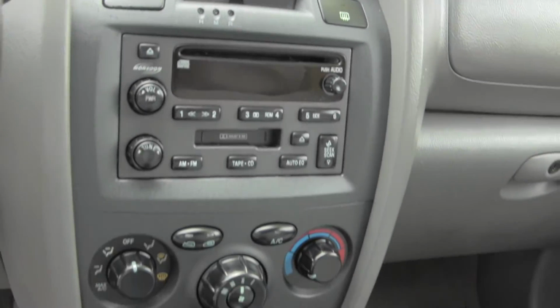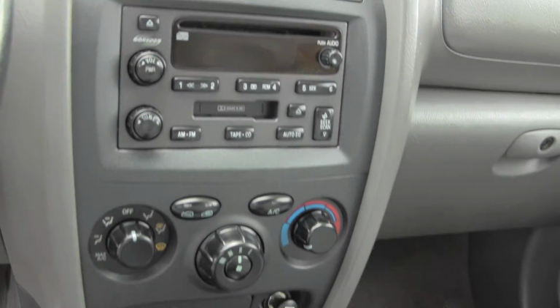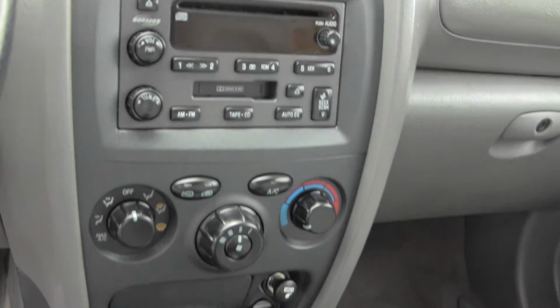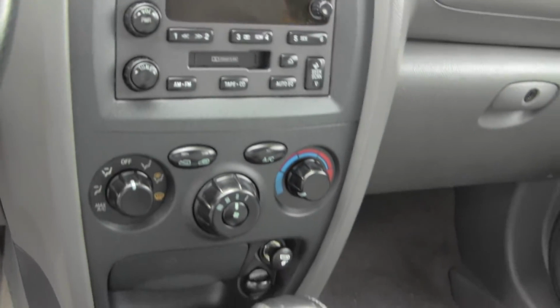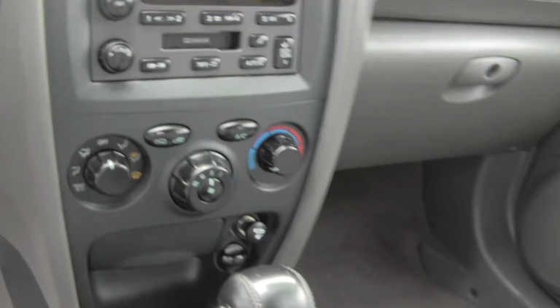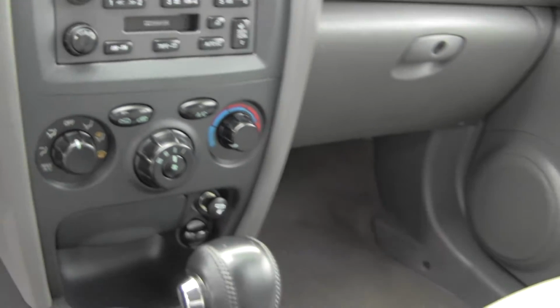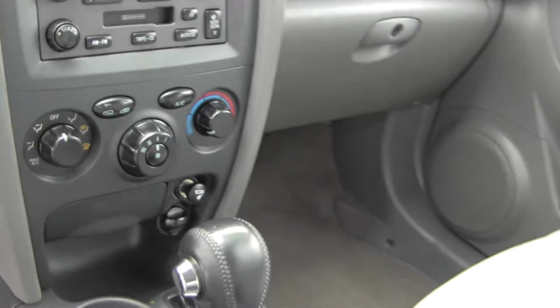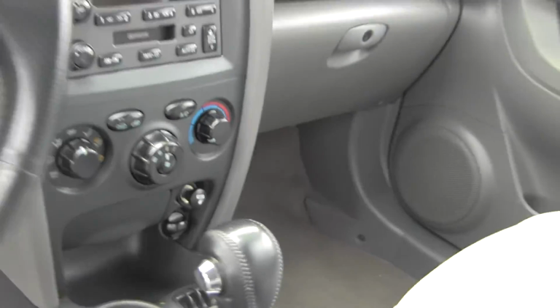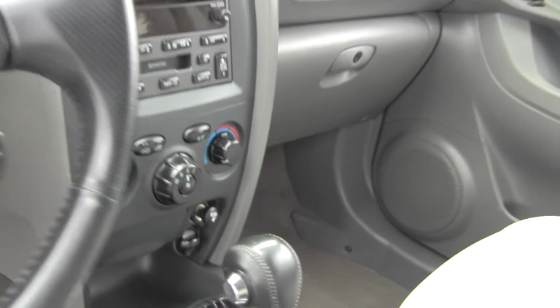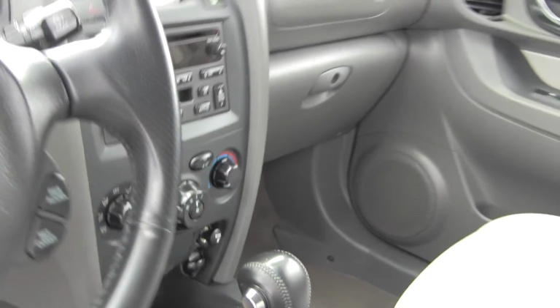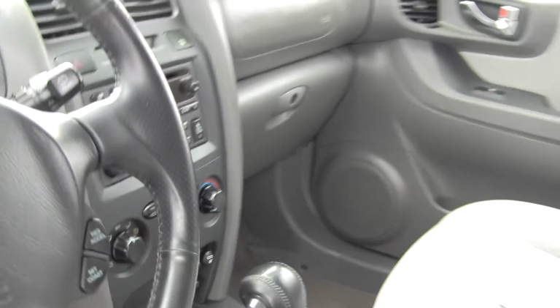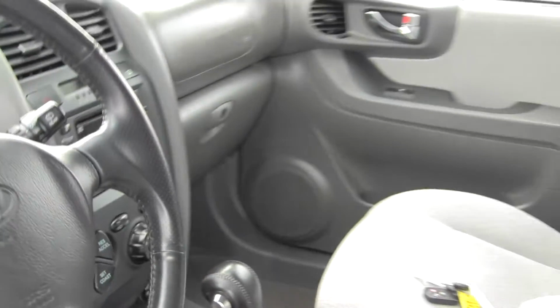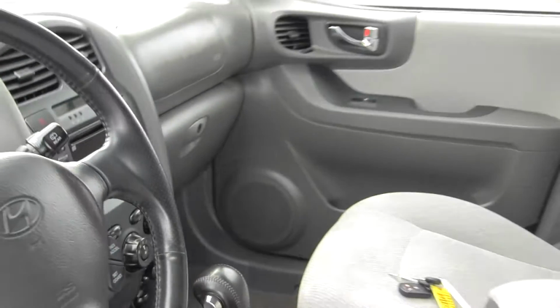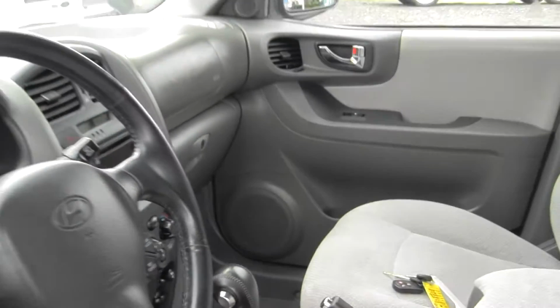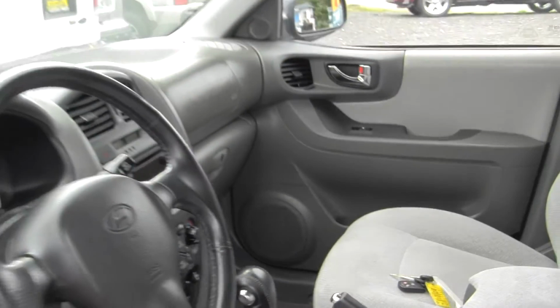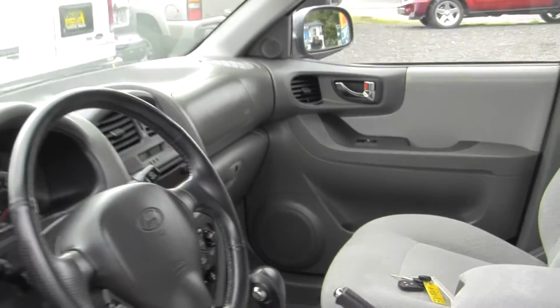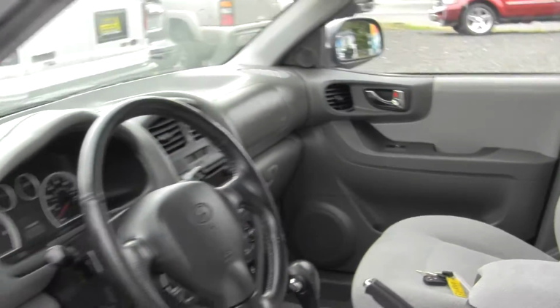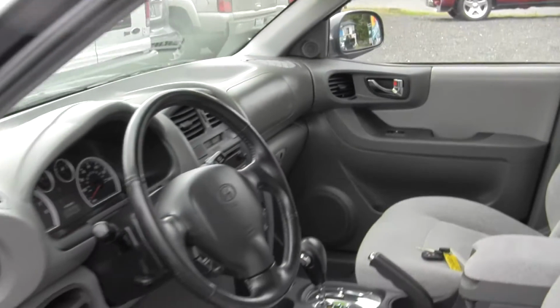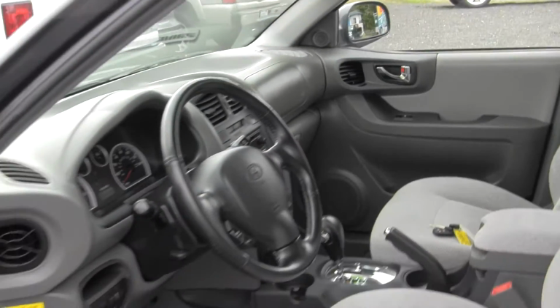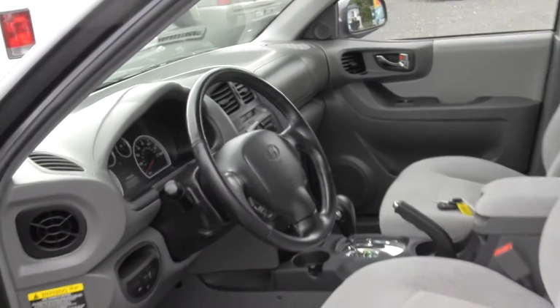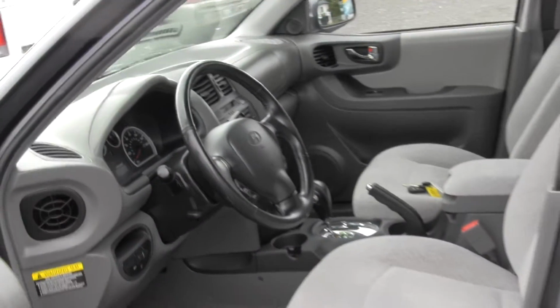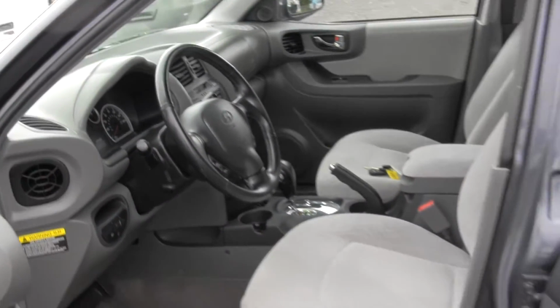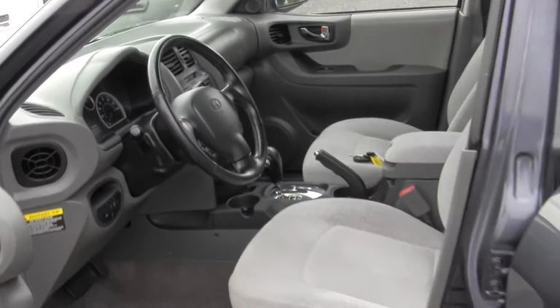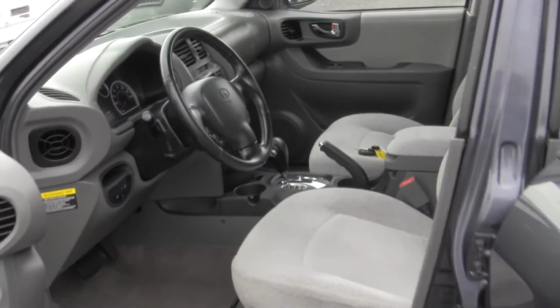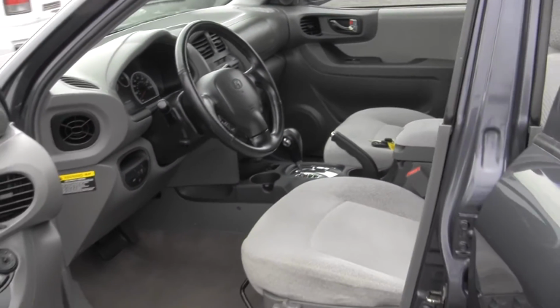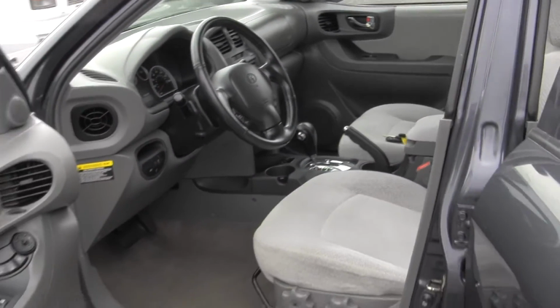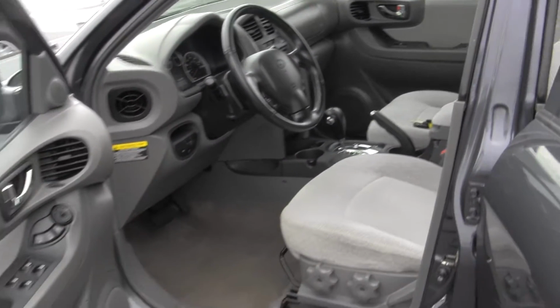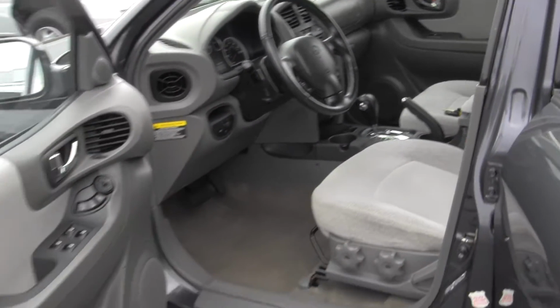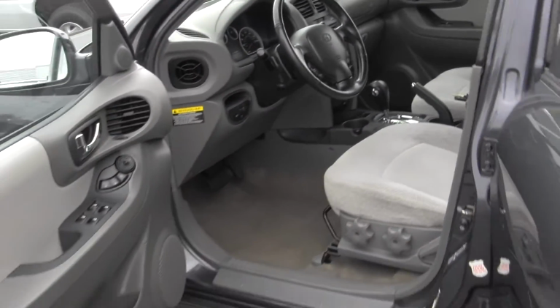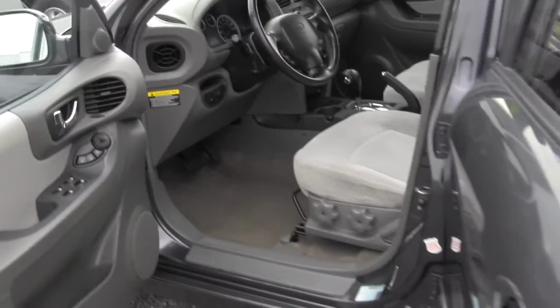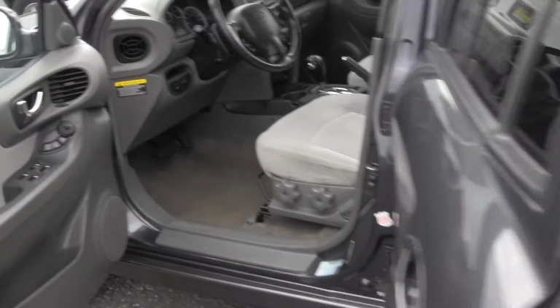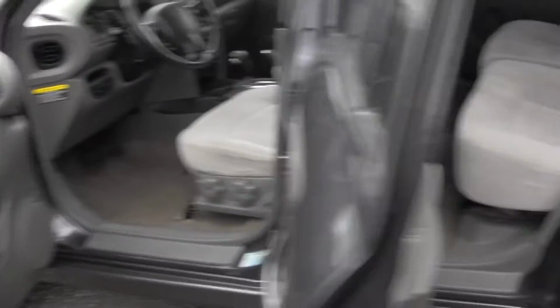If you move back you can see the rear seats are definitely in excellent condition and they do recline, so that's one of the extra perks of going with the Santa Fe.